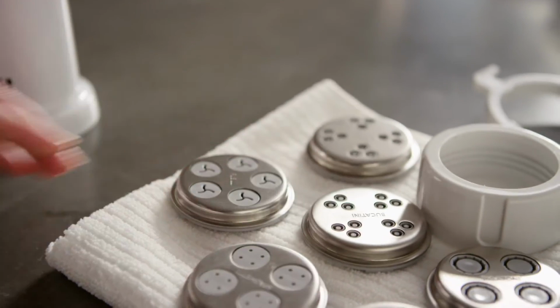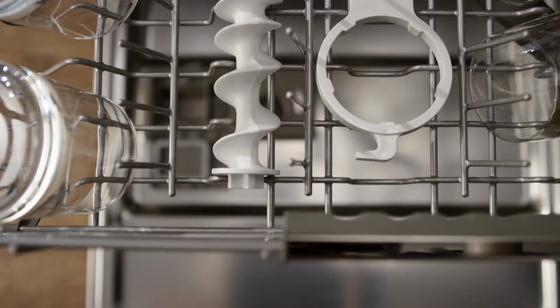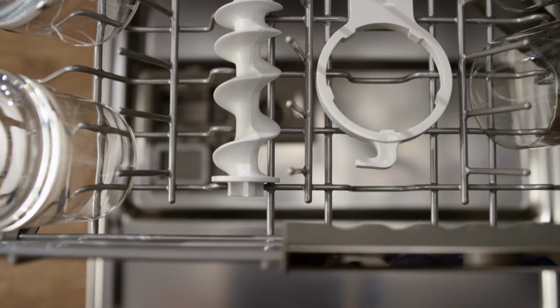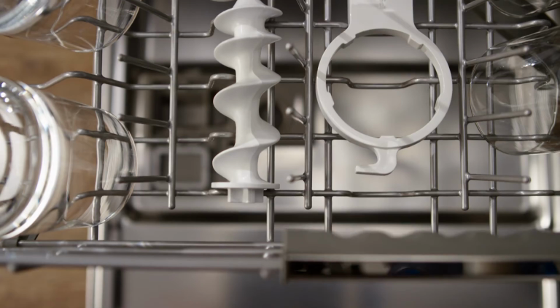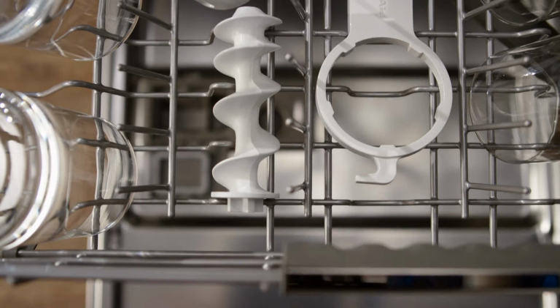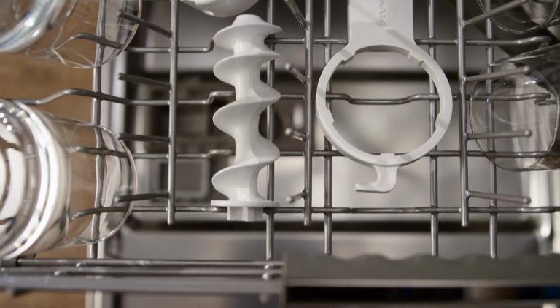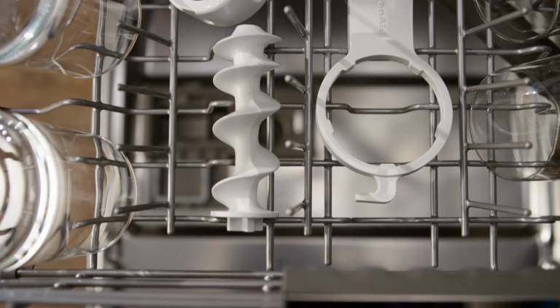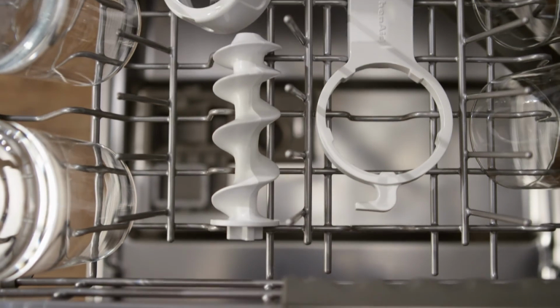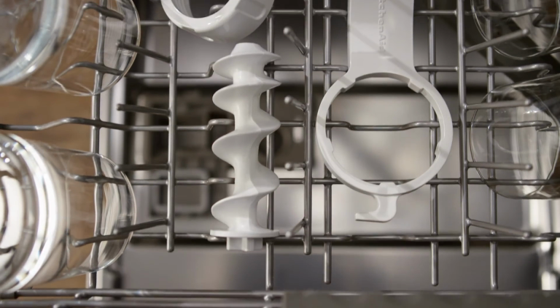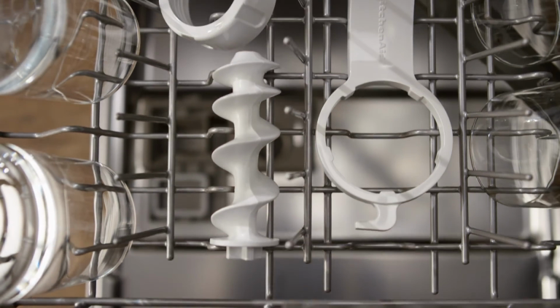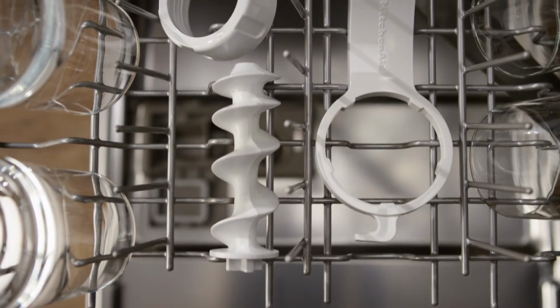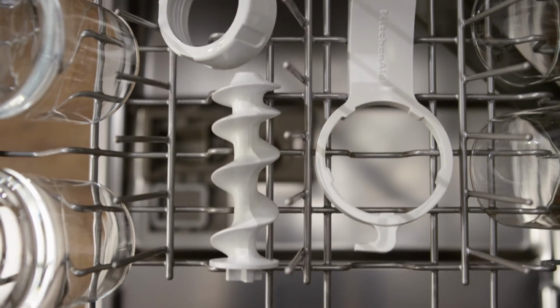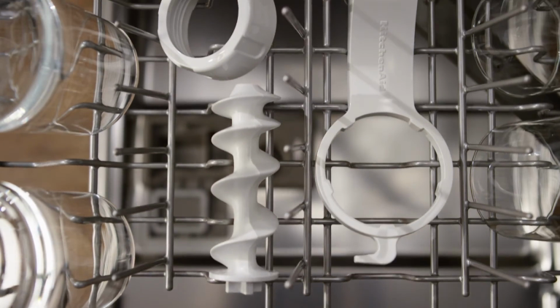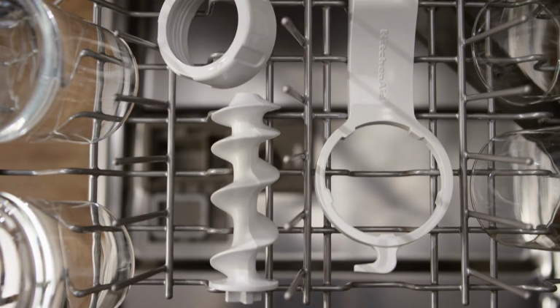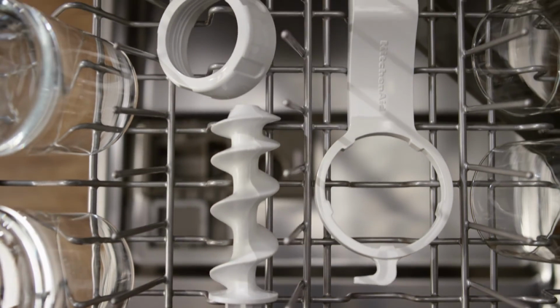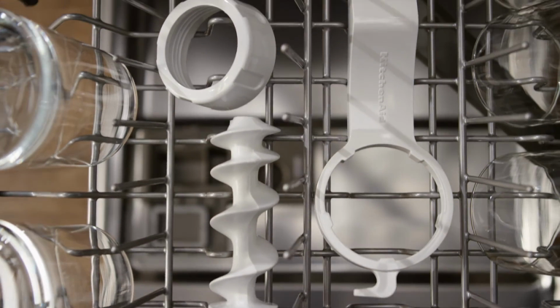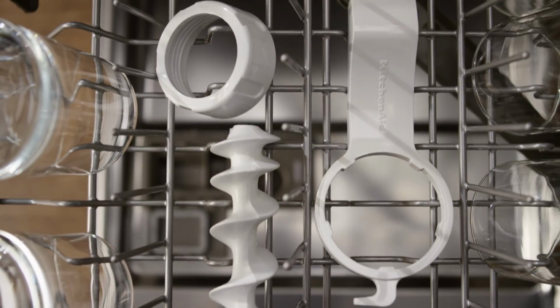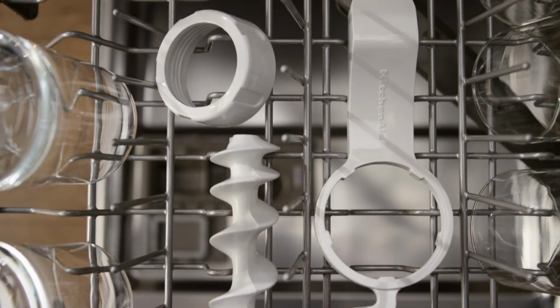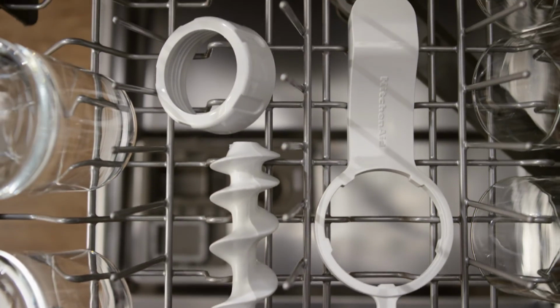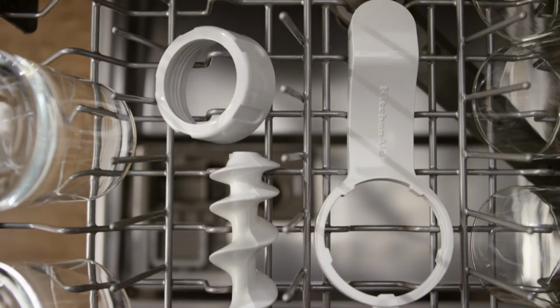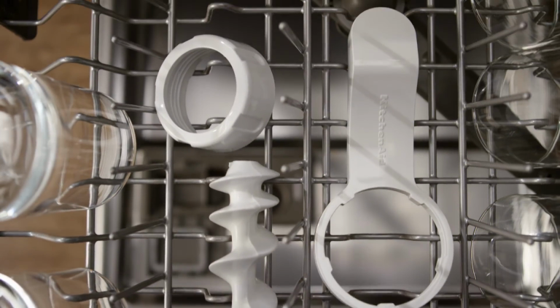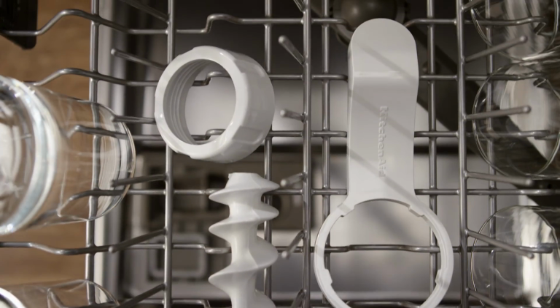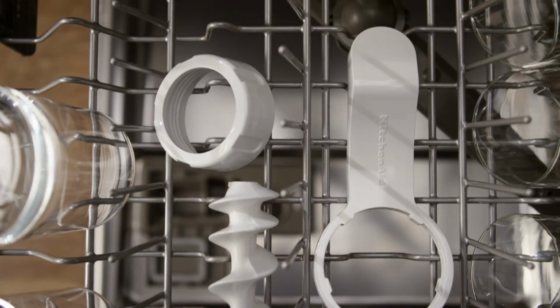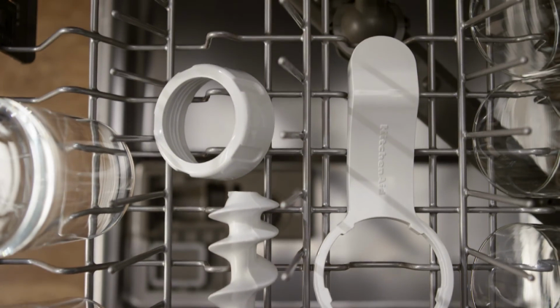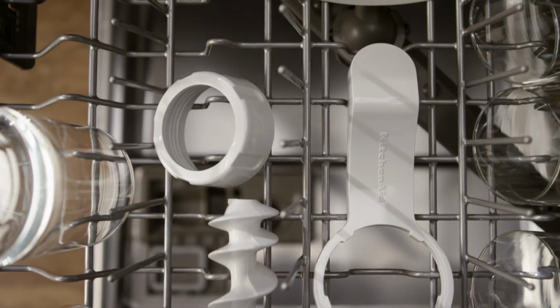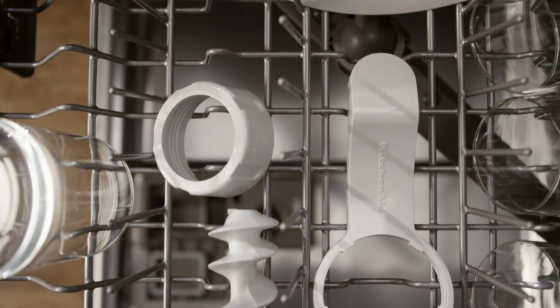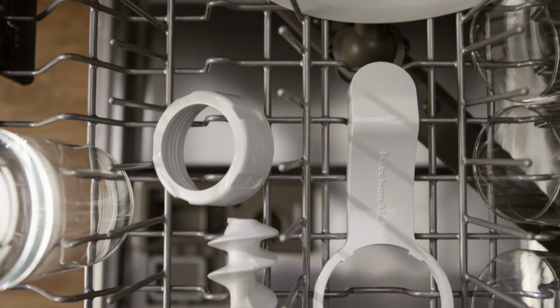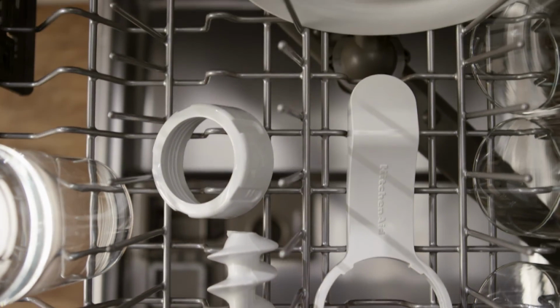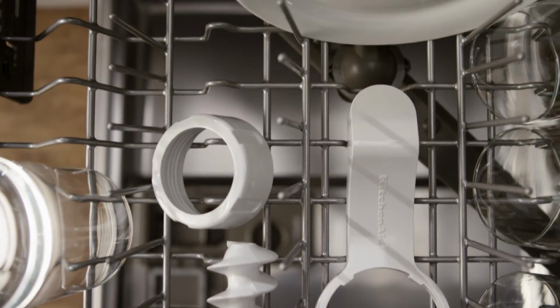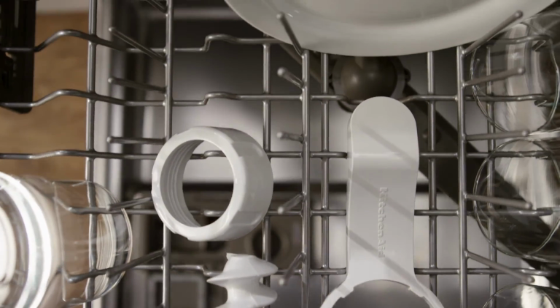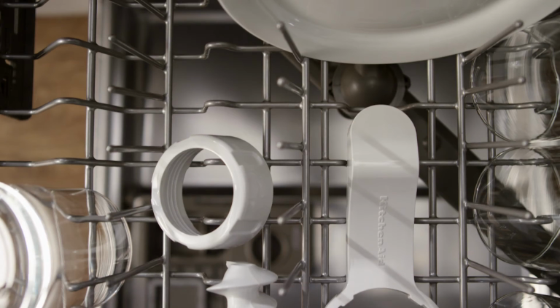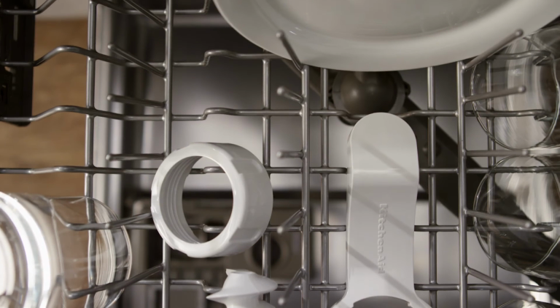The pasta ring, auger, and combo tool can be washed by hand or in the top rack of your dishwasher.